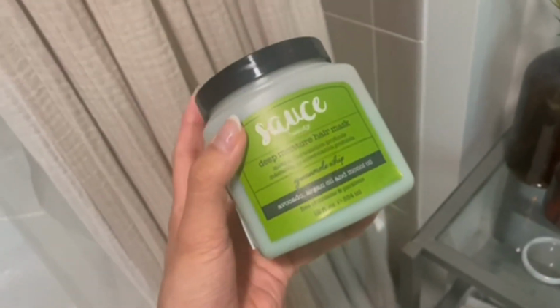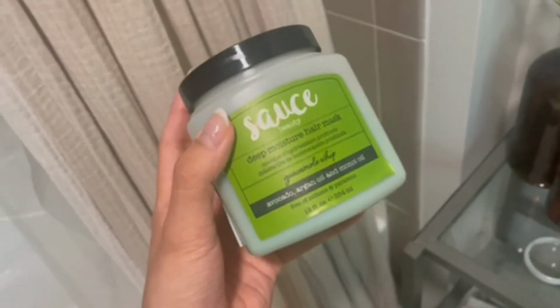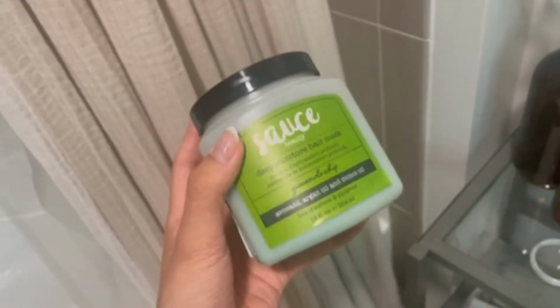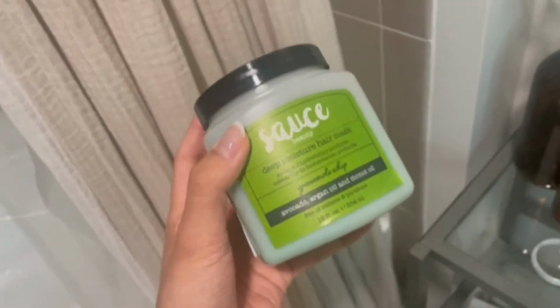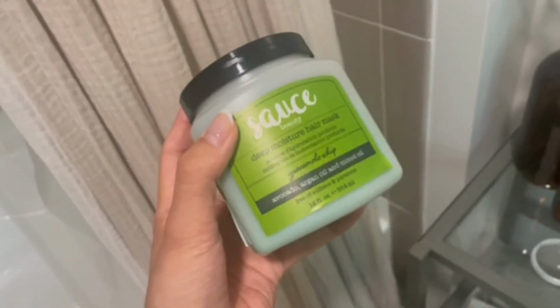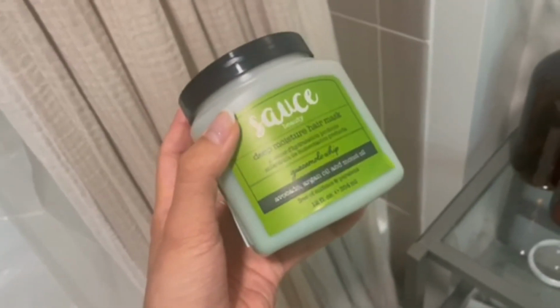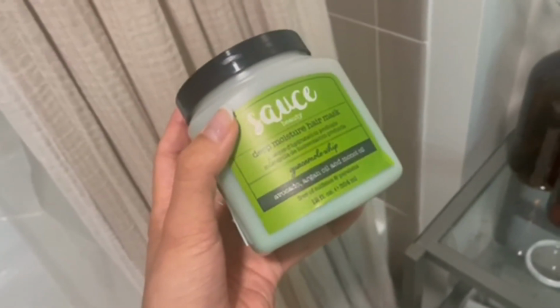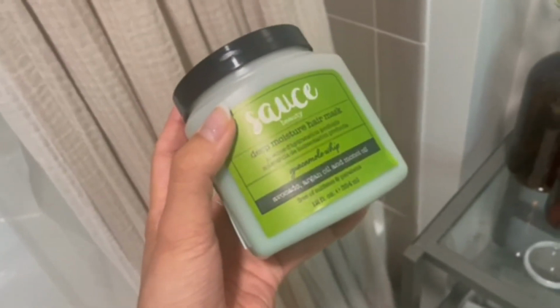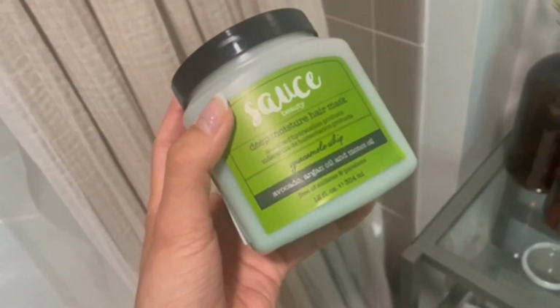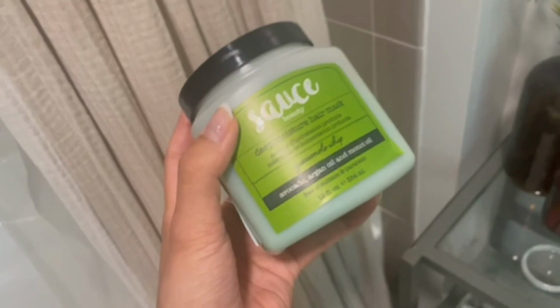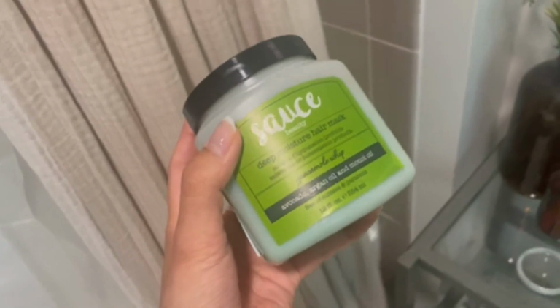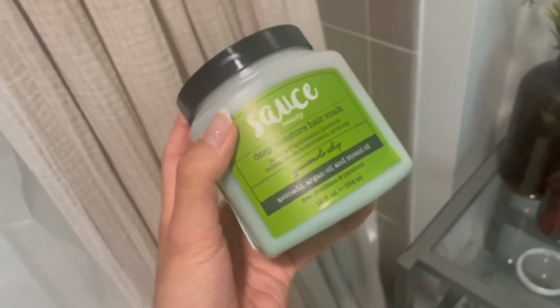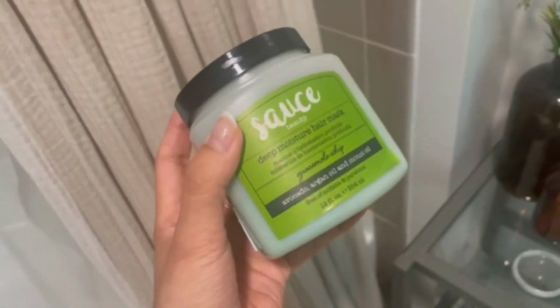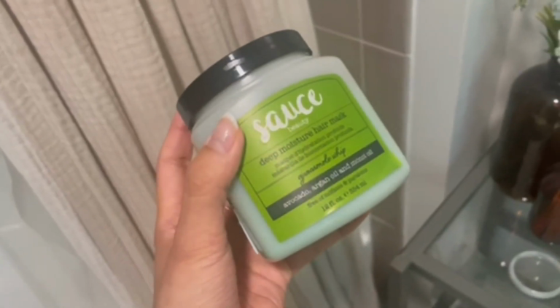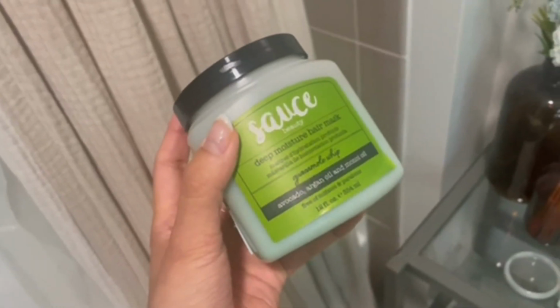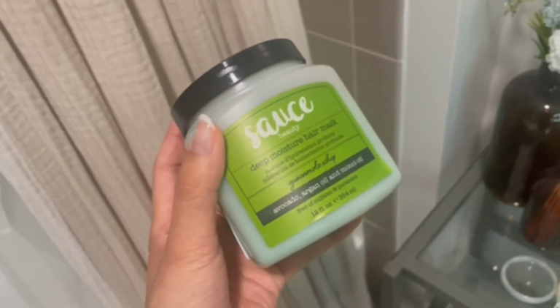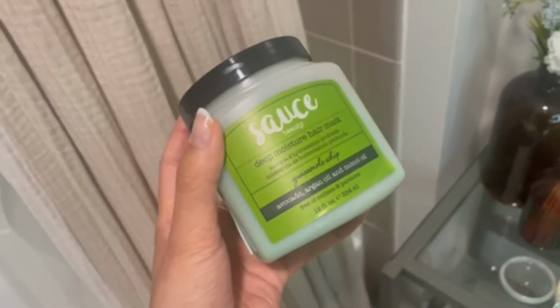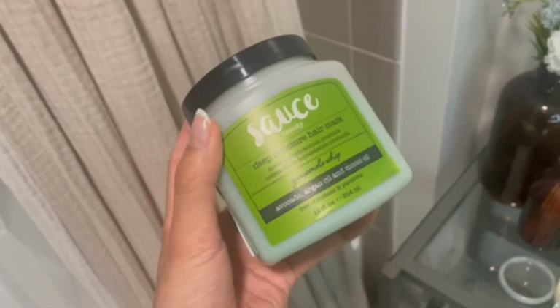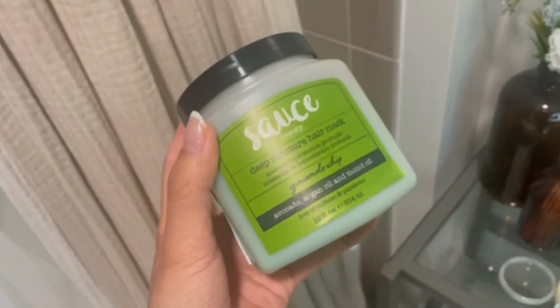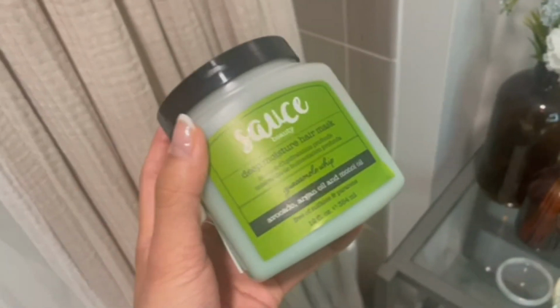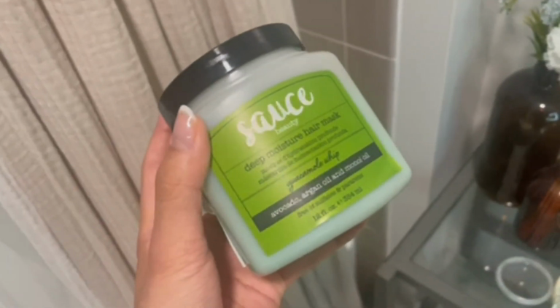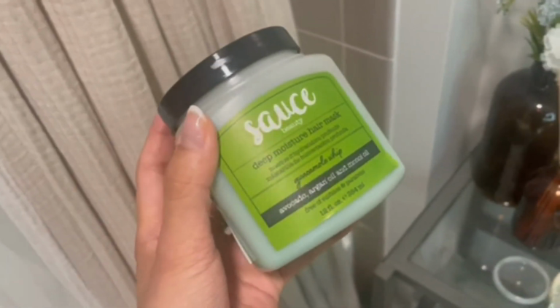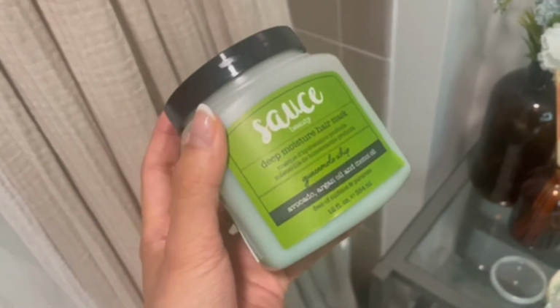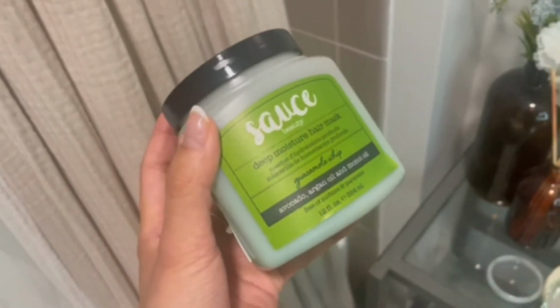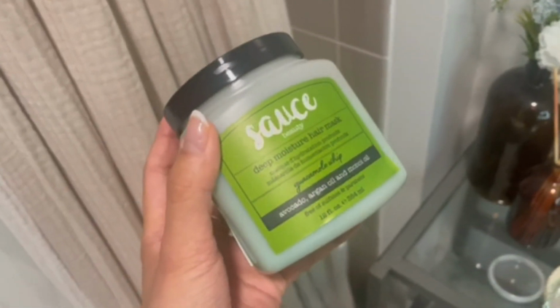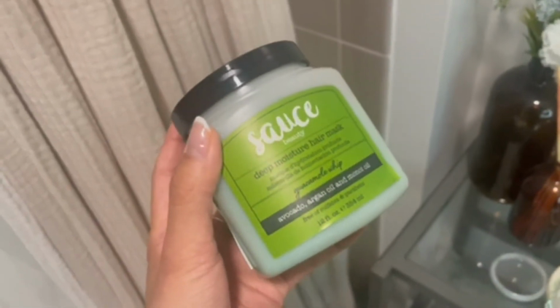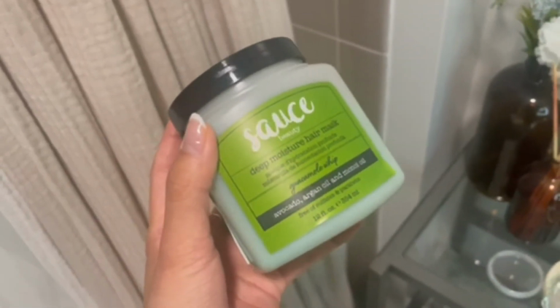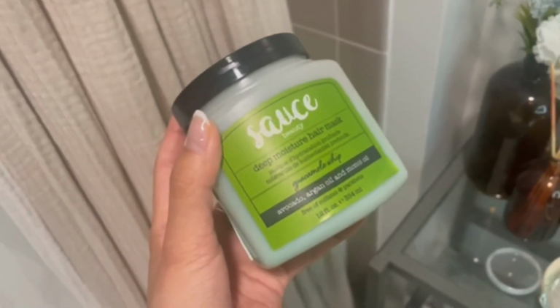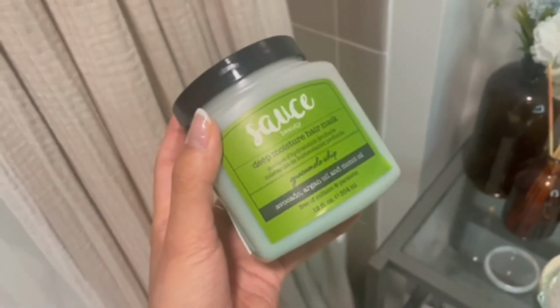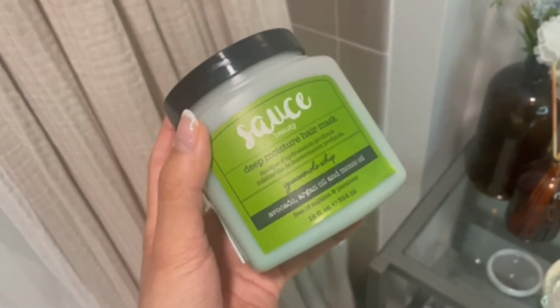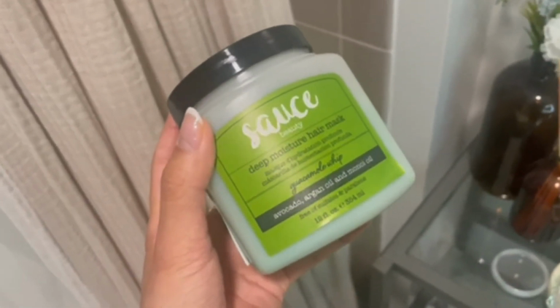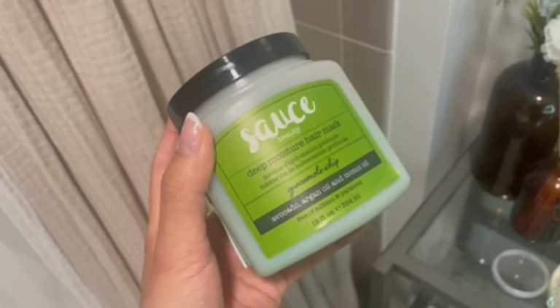It's super affordable and it's great for your hair. It's great for anybody who has colored hair or dry hair.